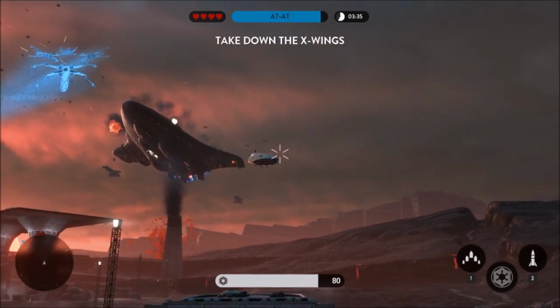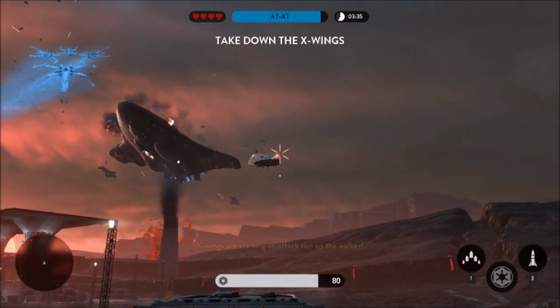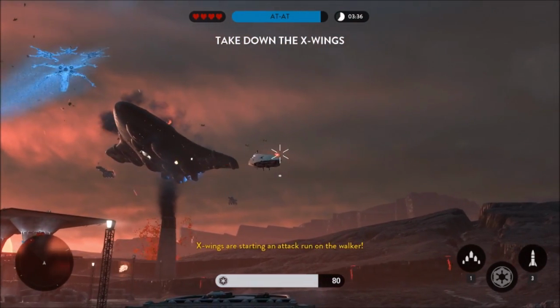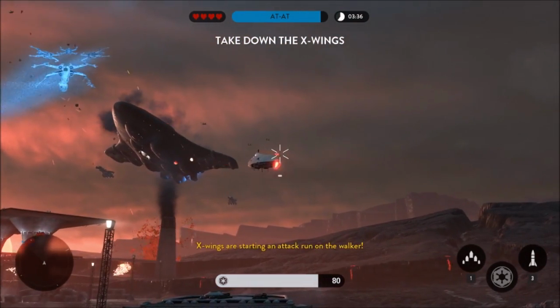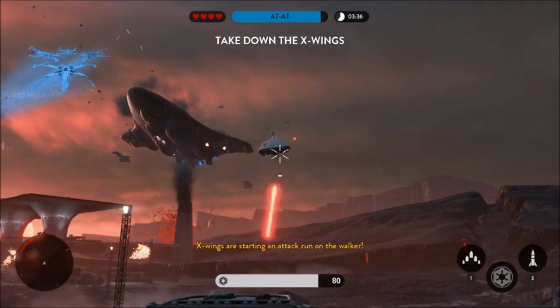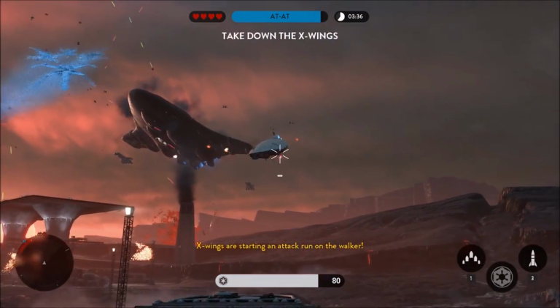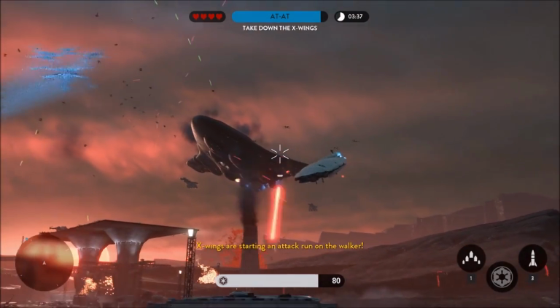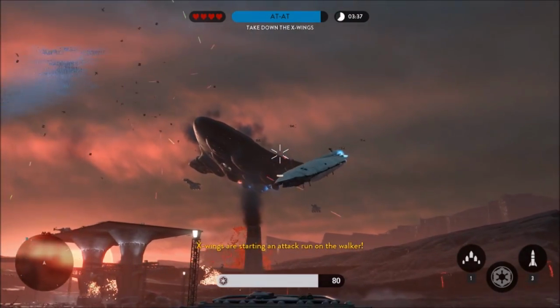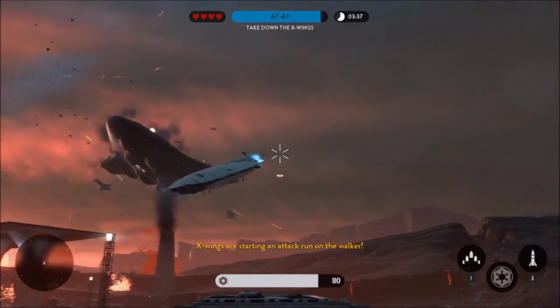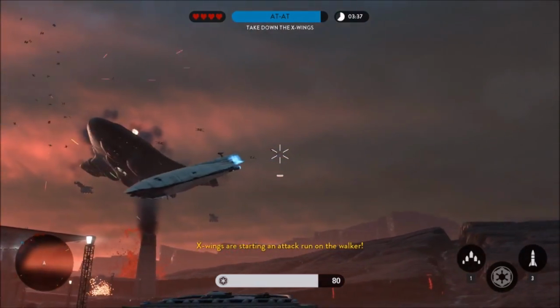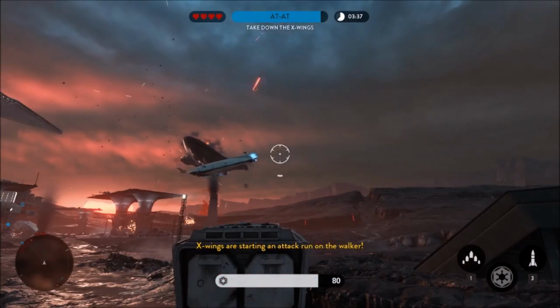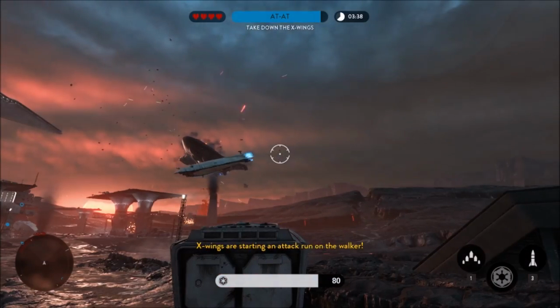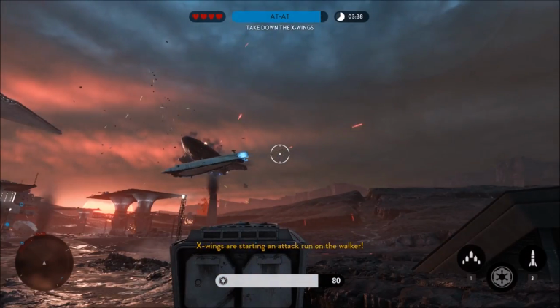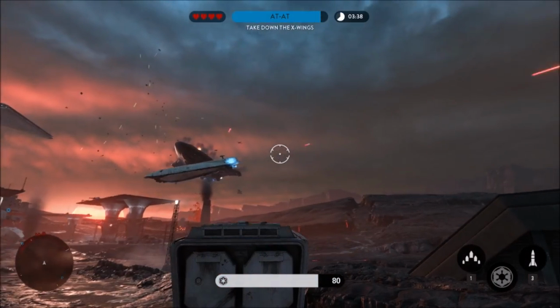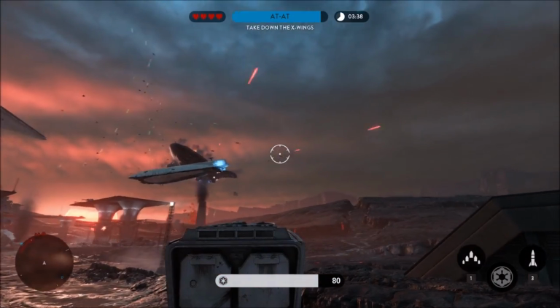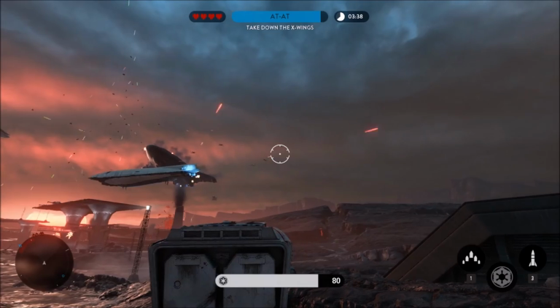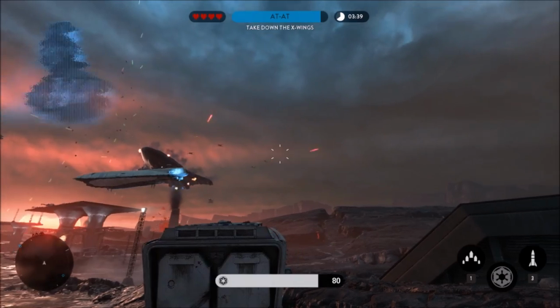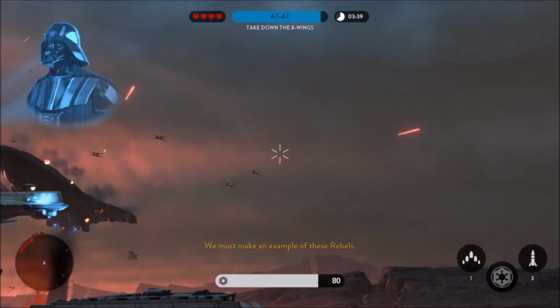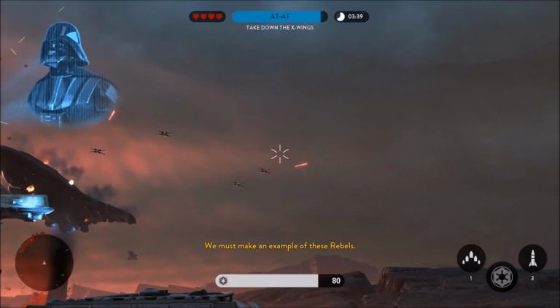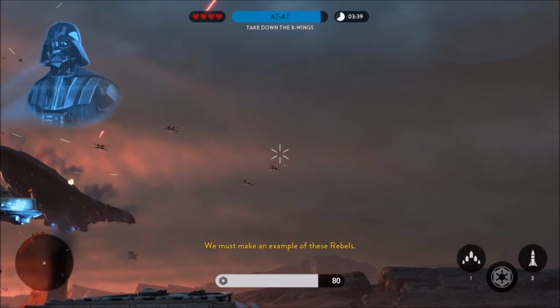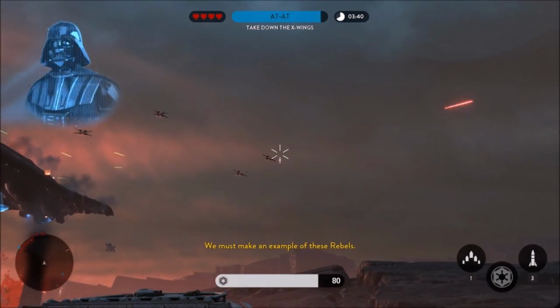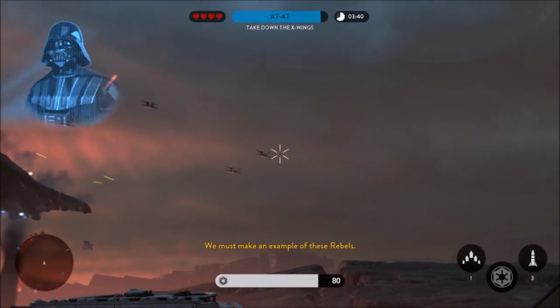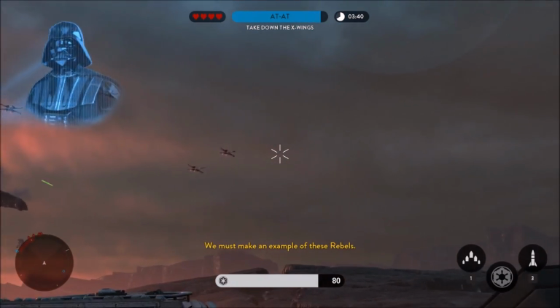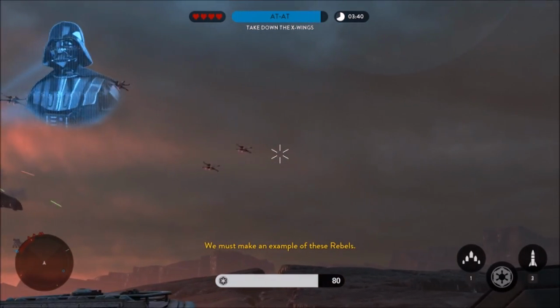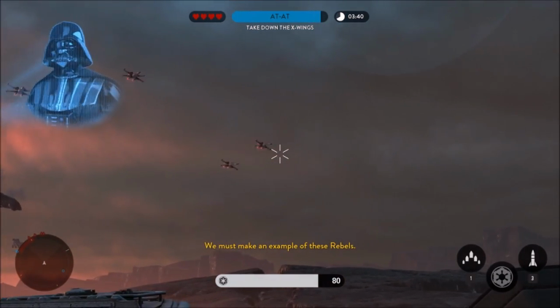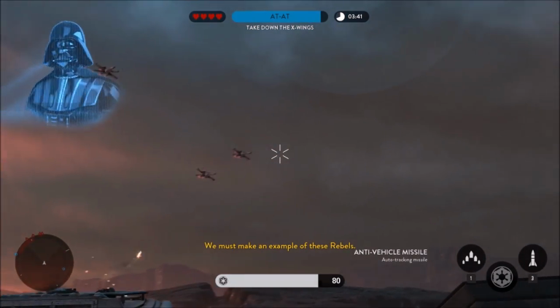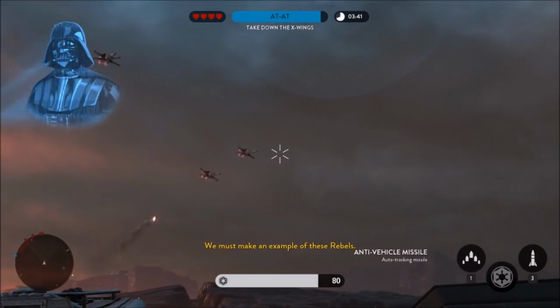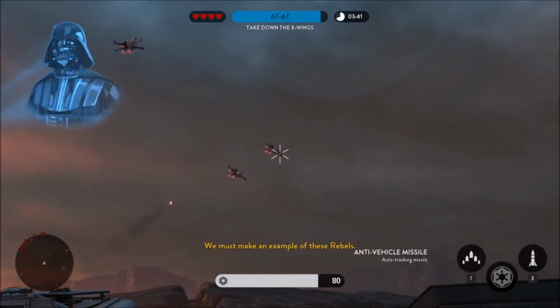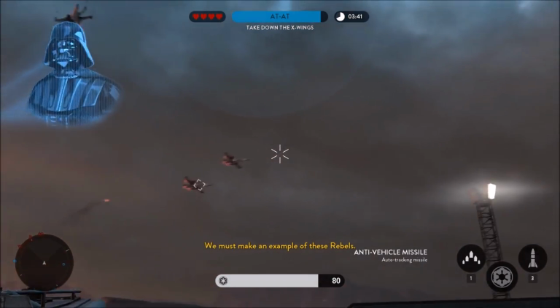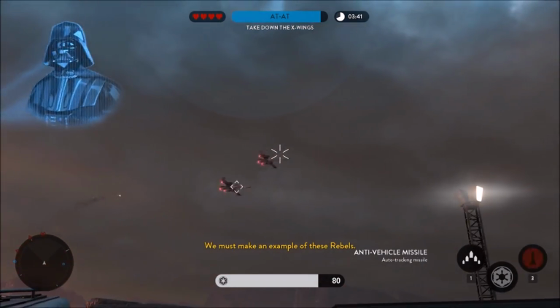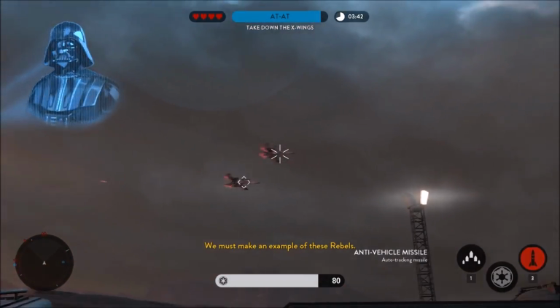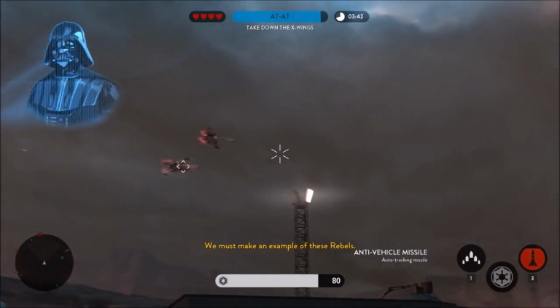X-Wings are starting an attack run on the walker. We must make an example of these rebels.